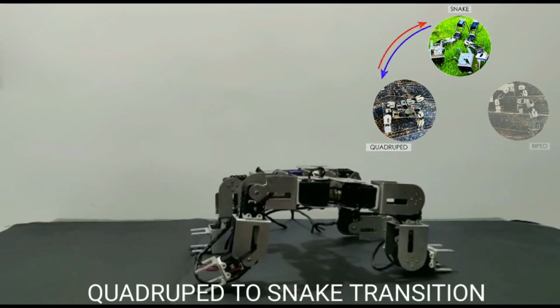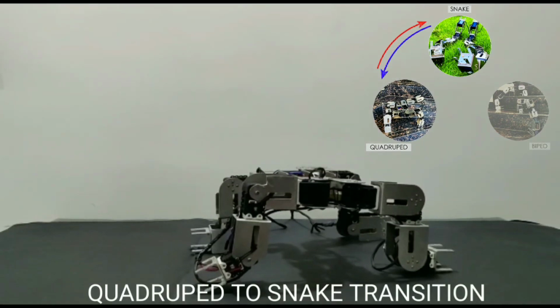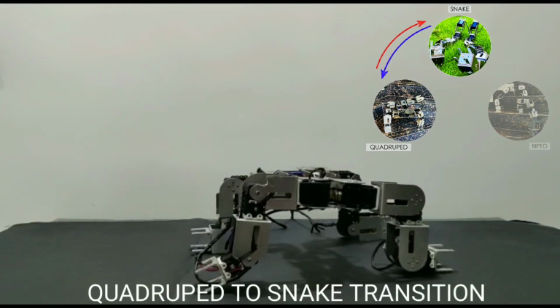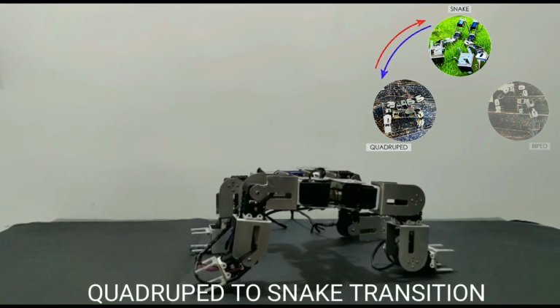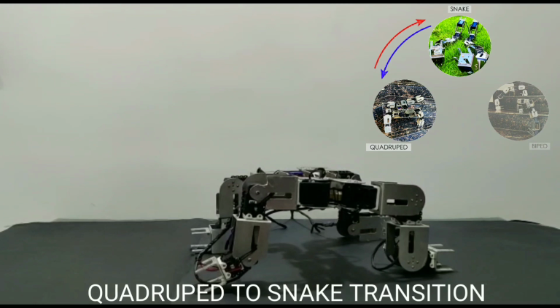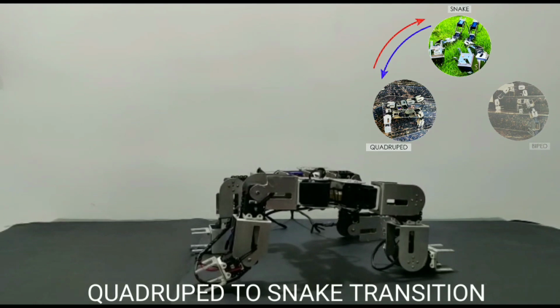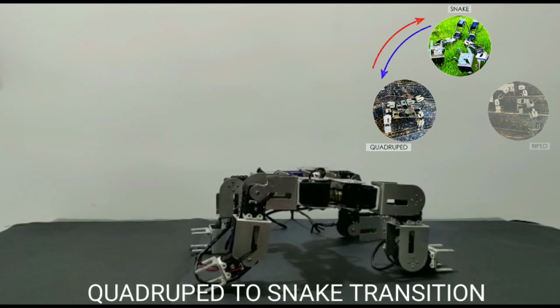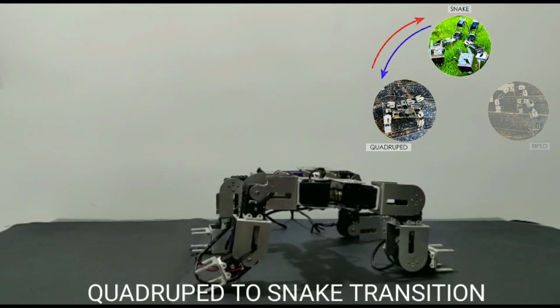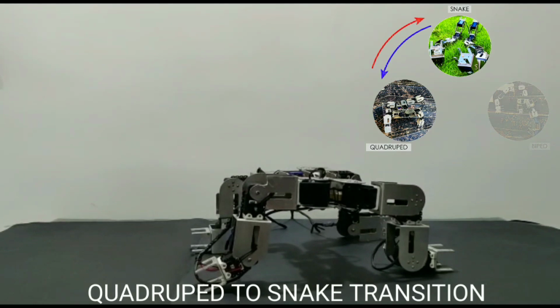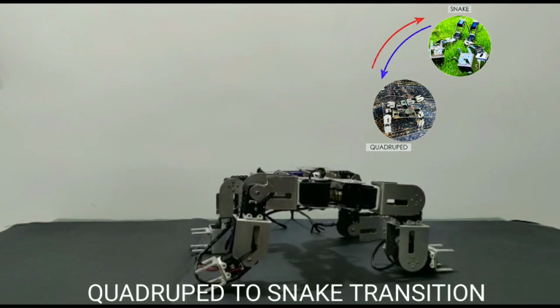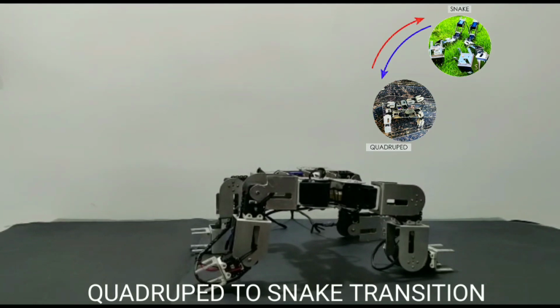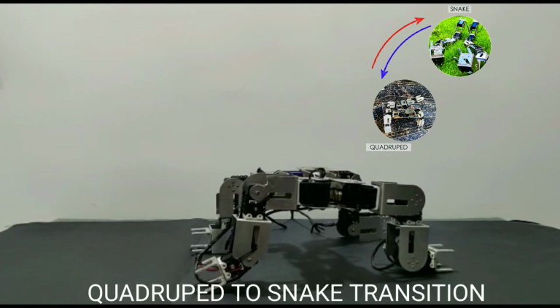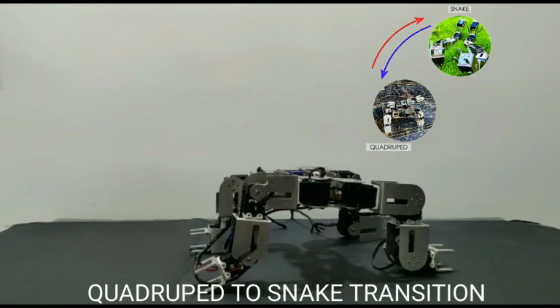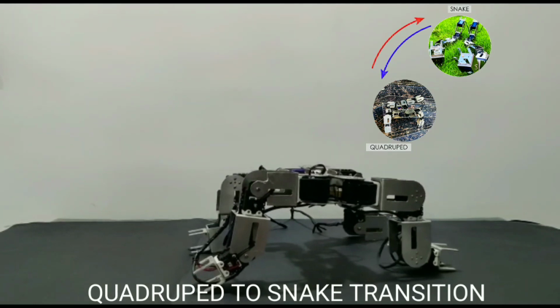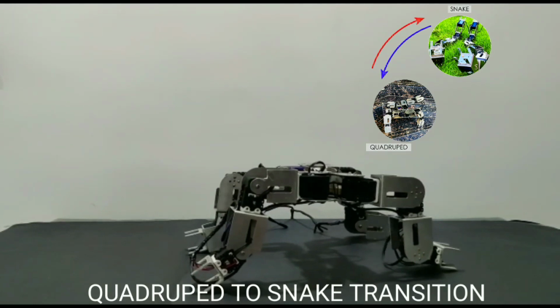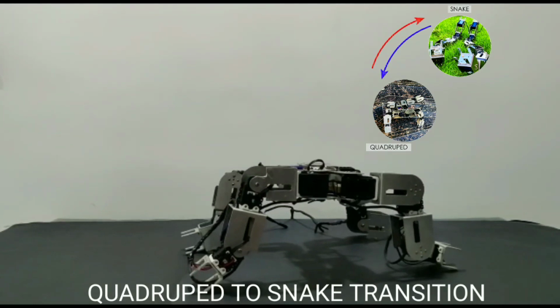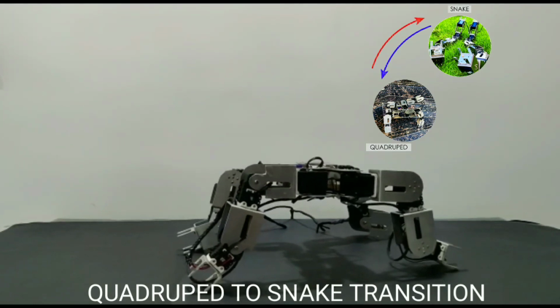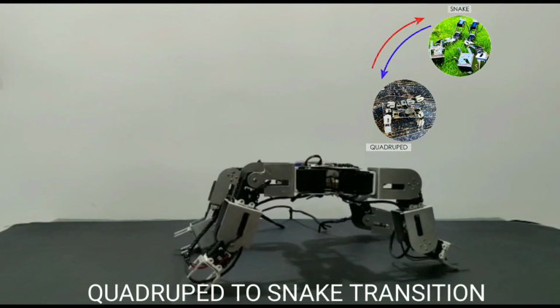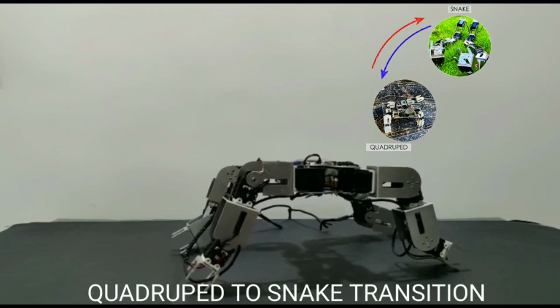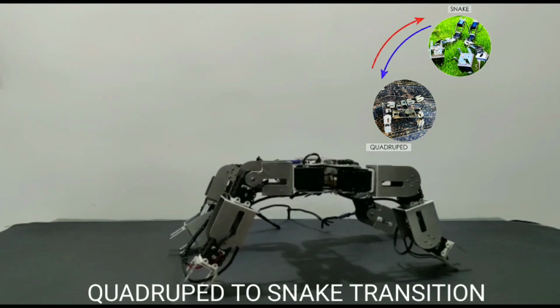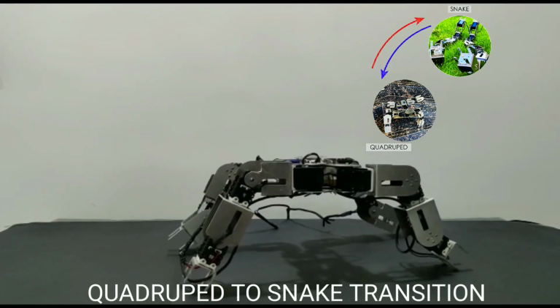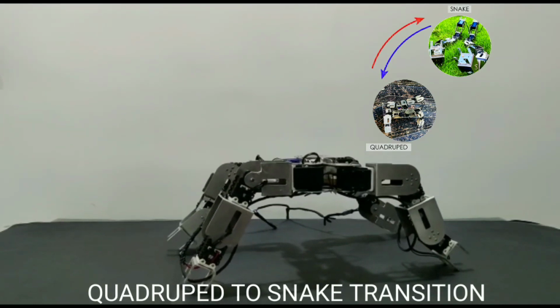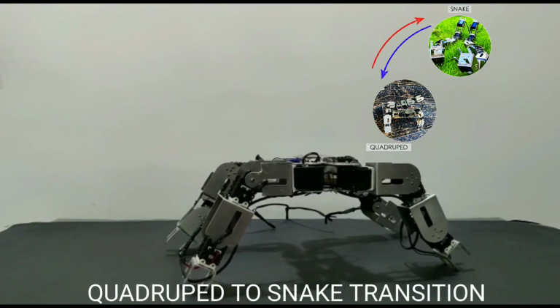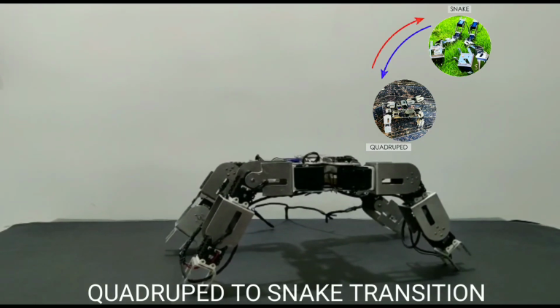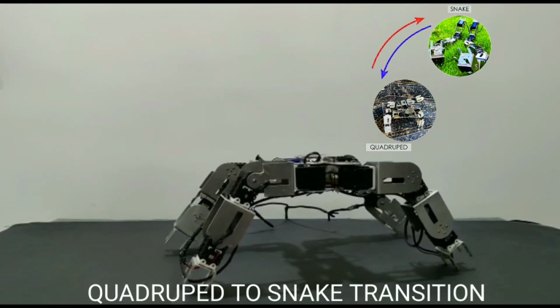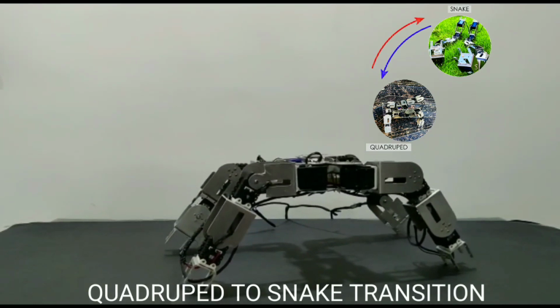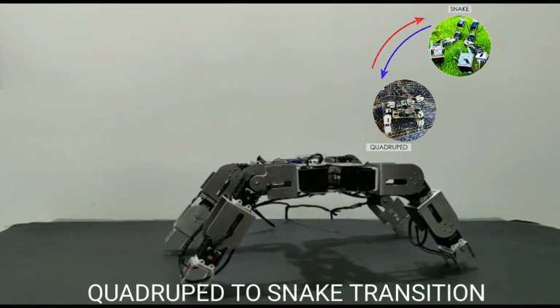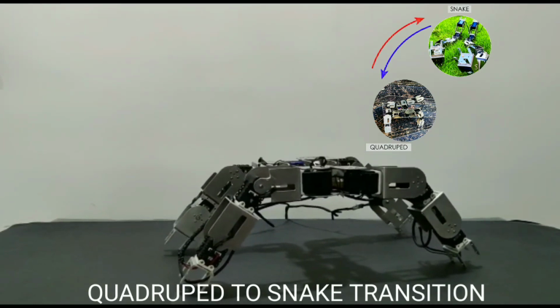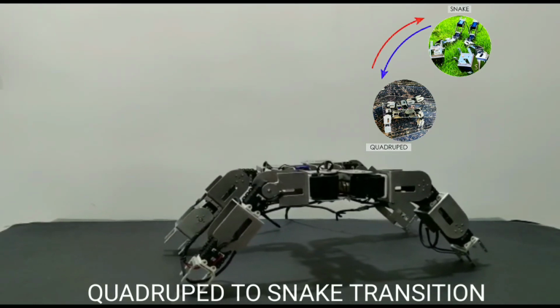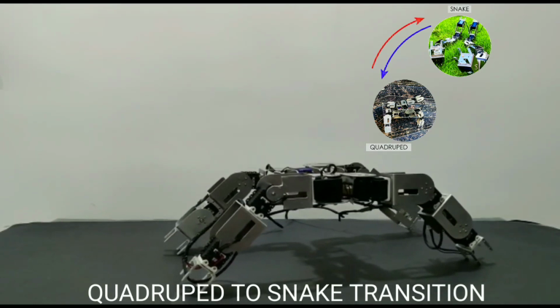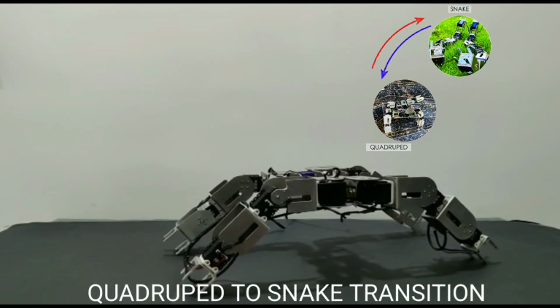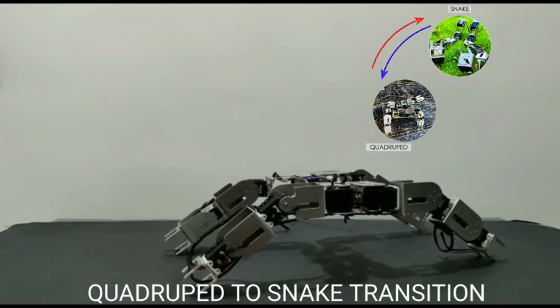Once the quadrupedal configuration is not needed, the quadruped transforms back into the snake.